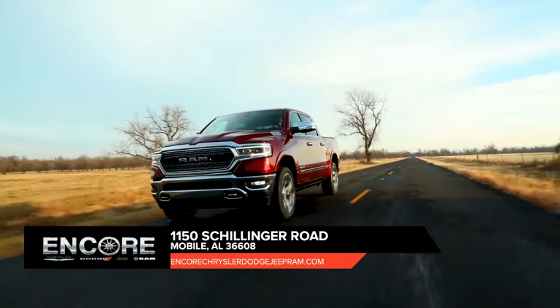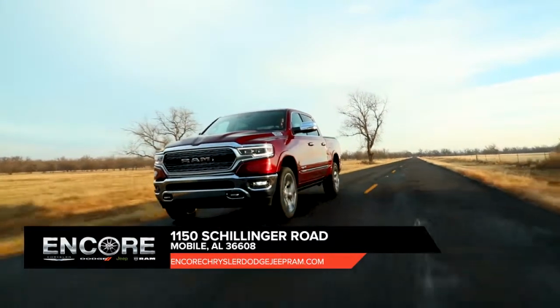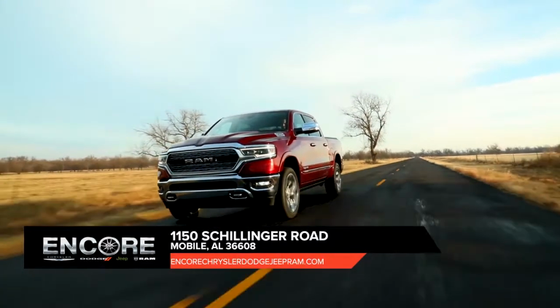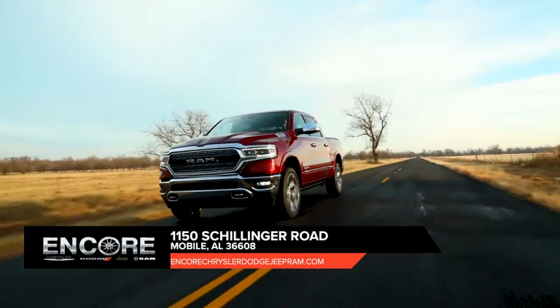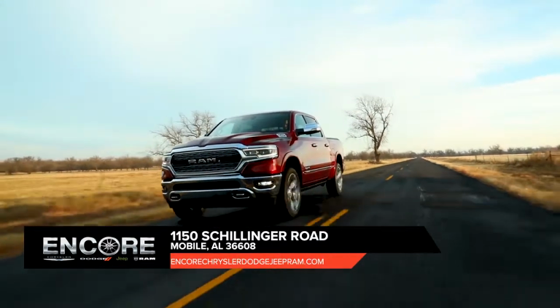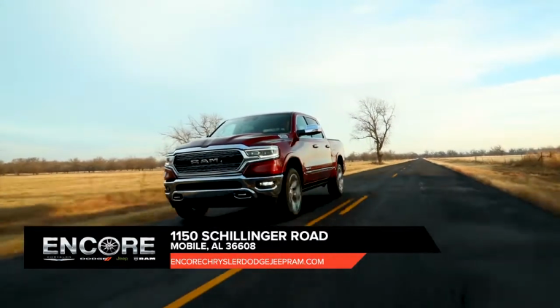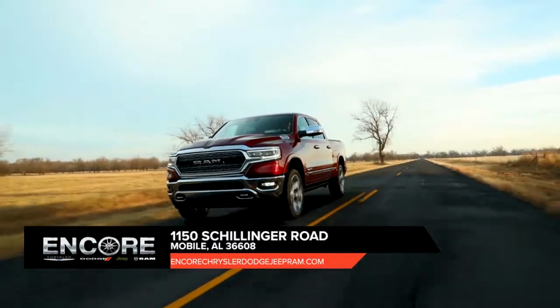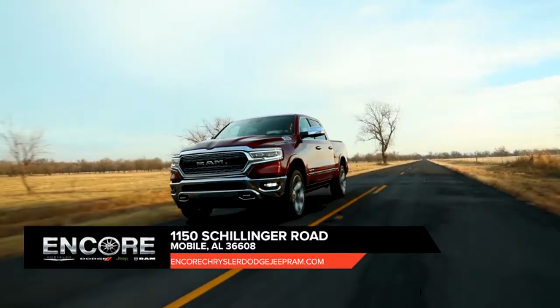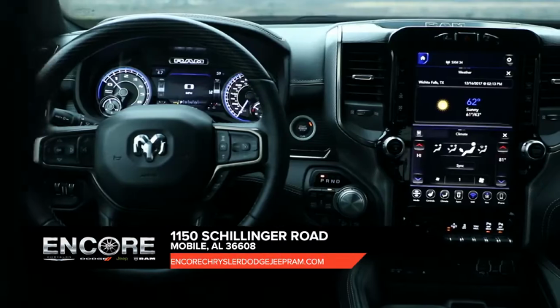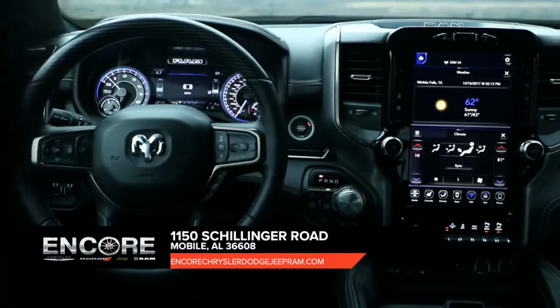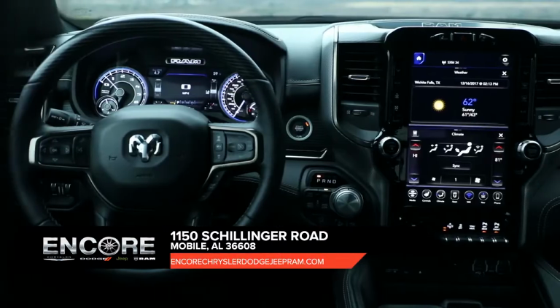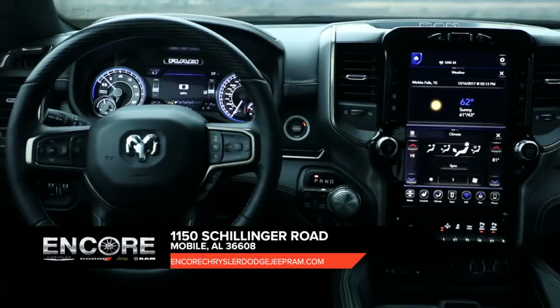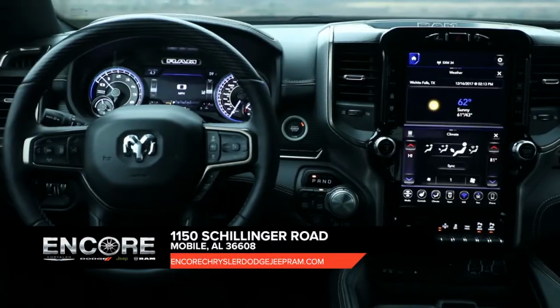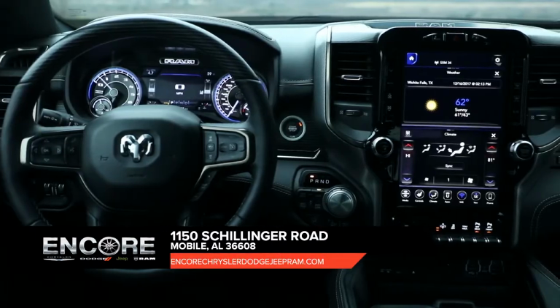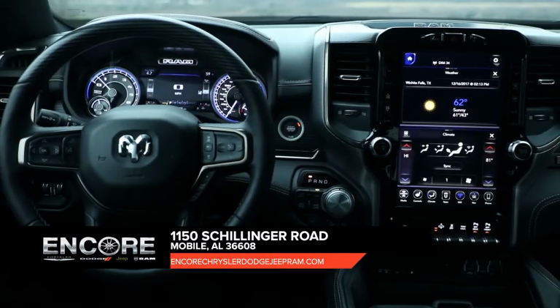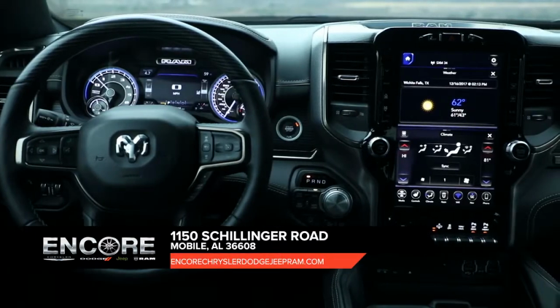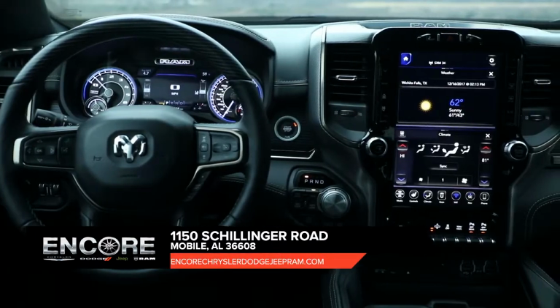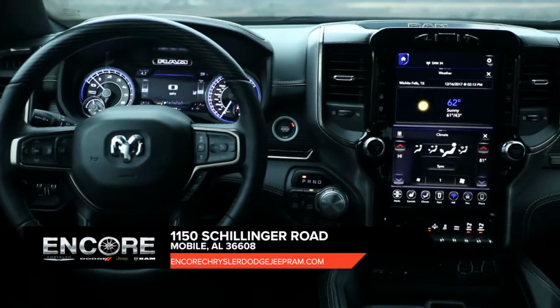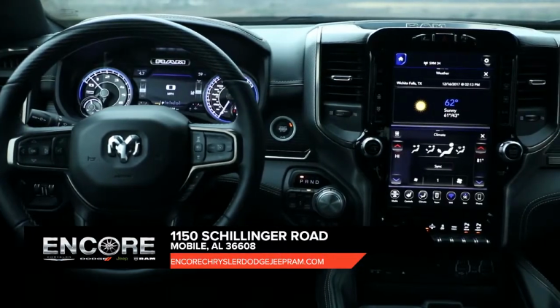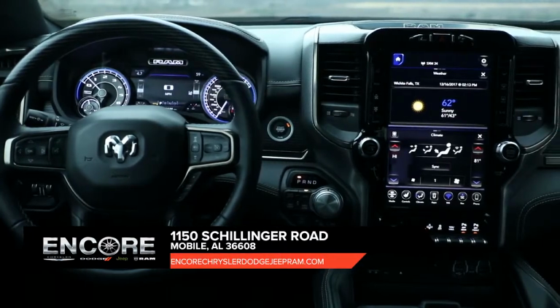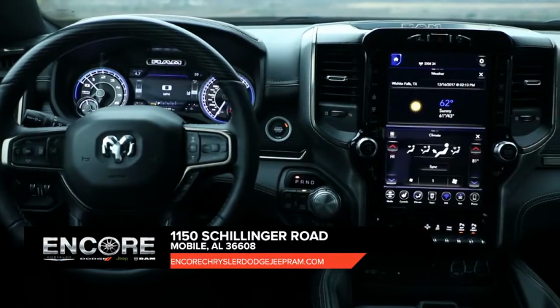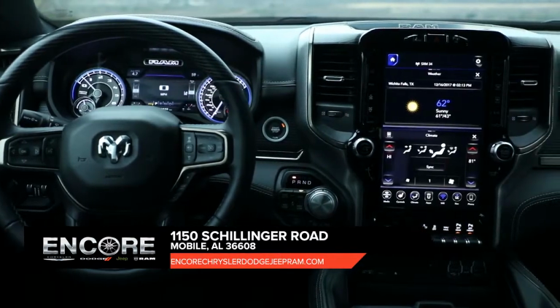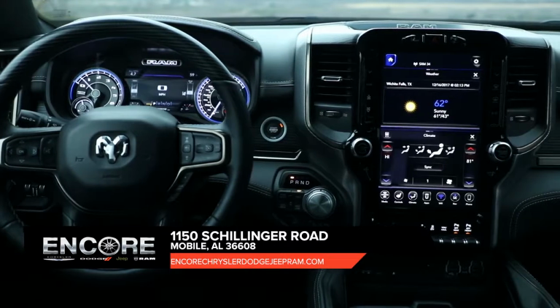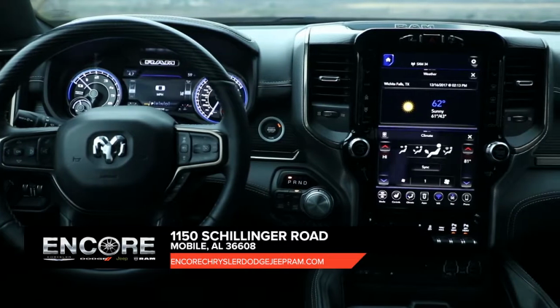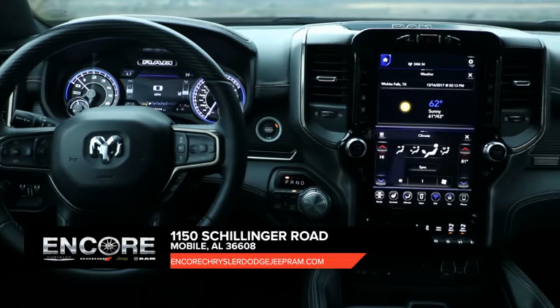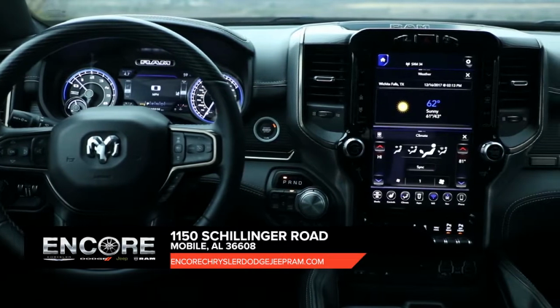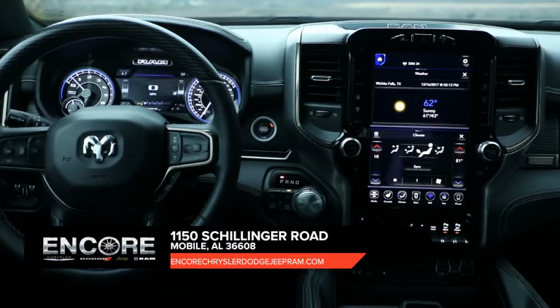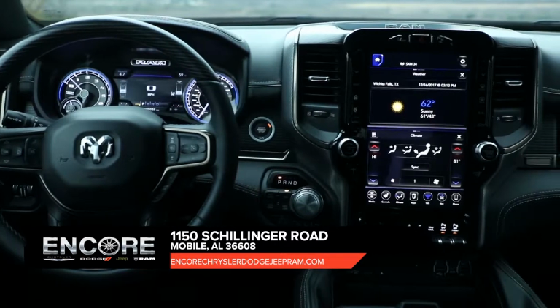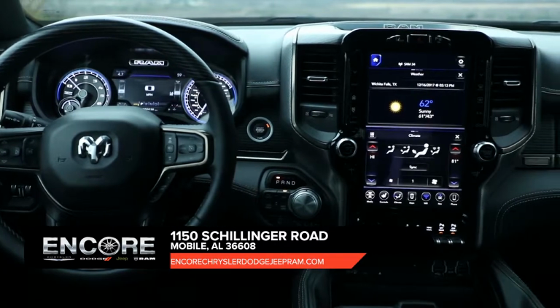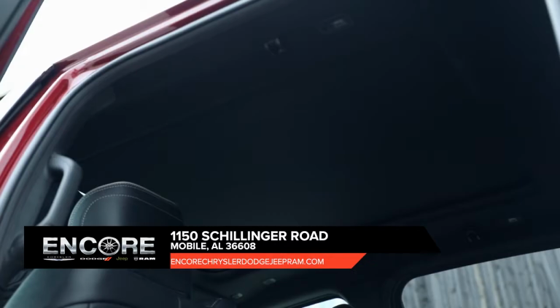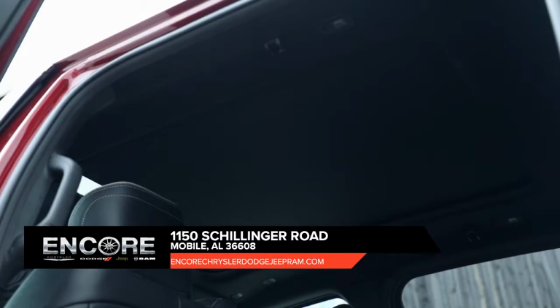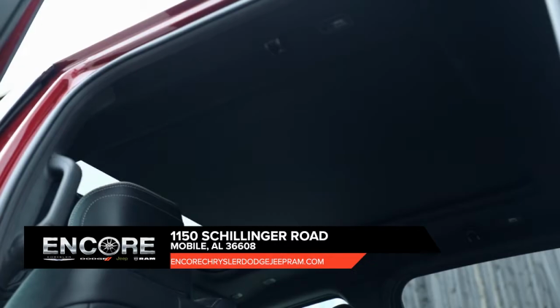Step up to the most luxurious truck in its class. Stop by today for more information on the Ram 1500.